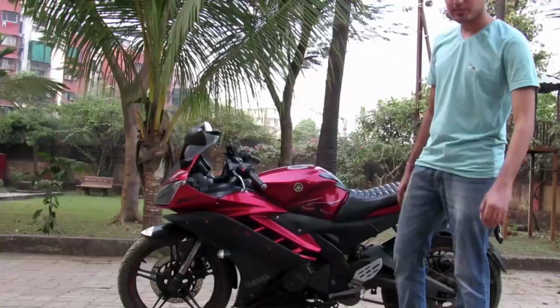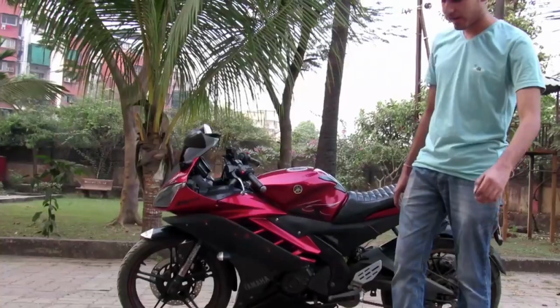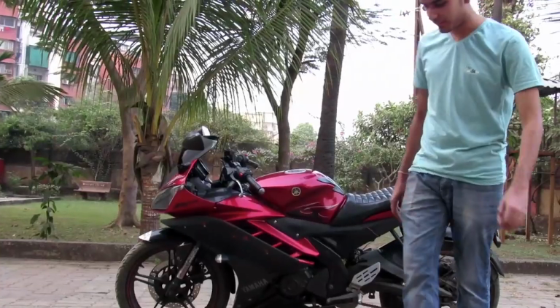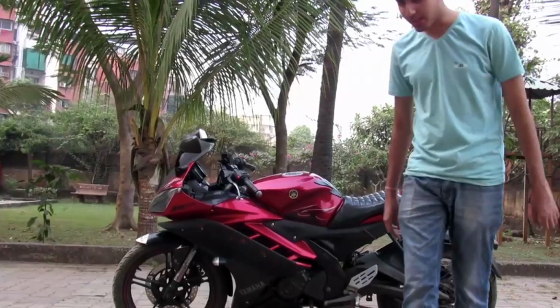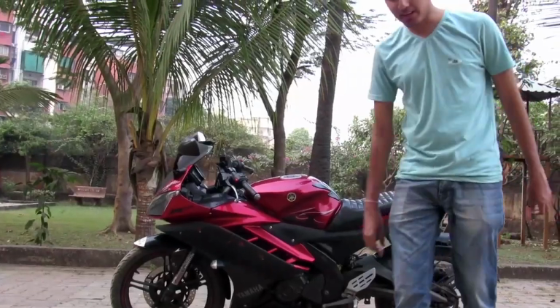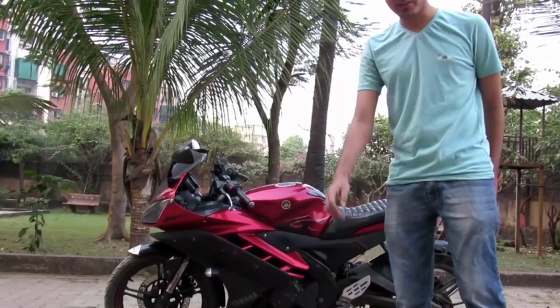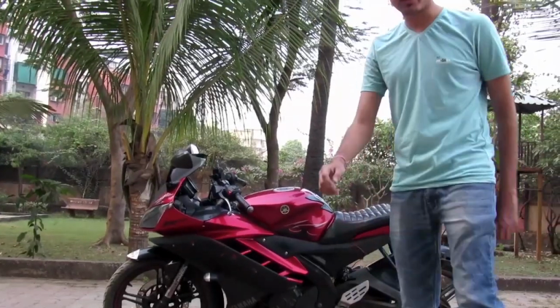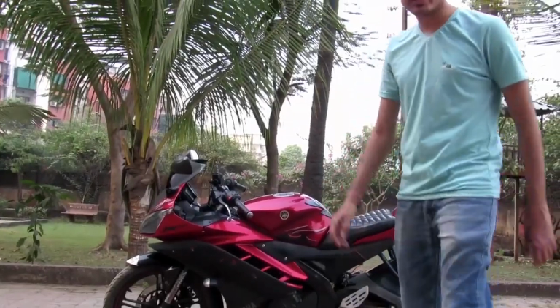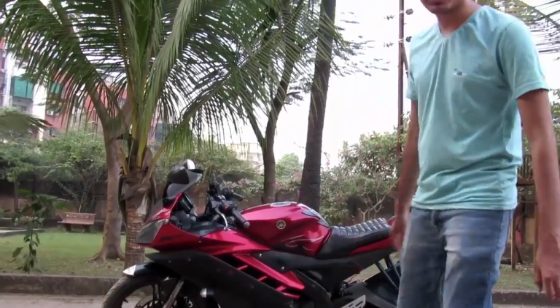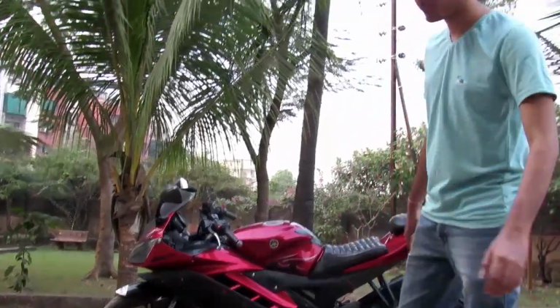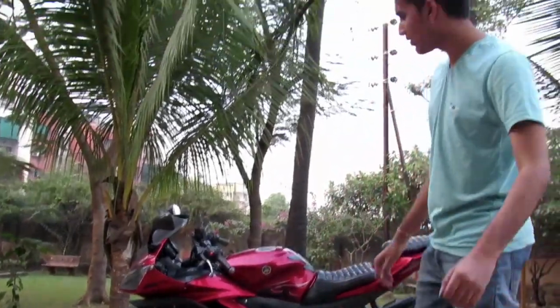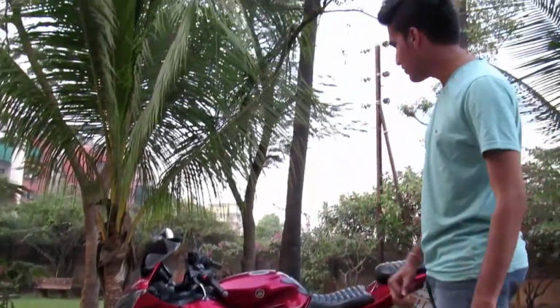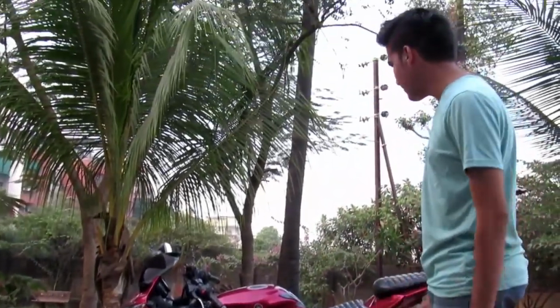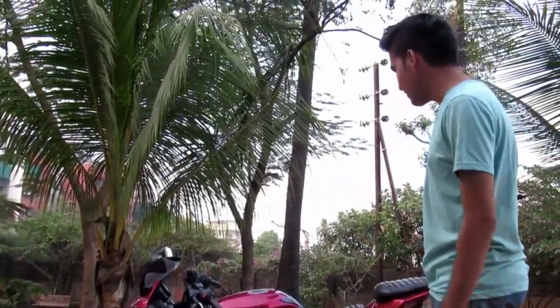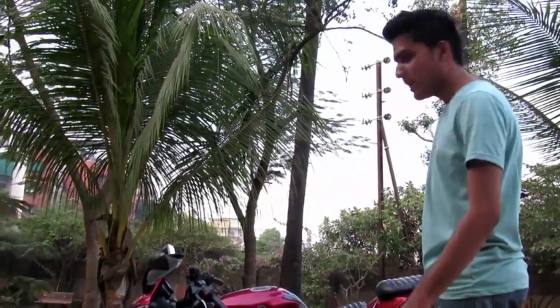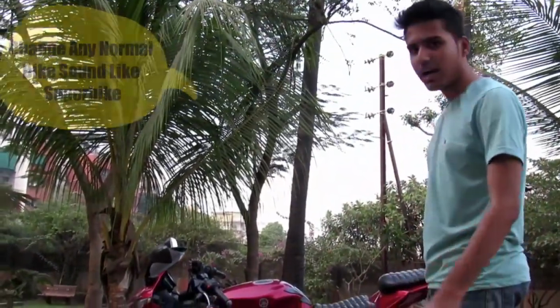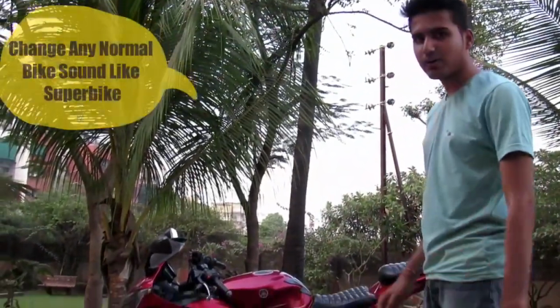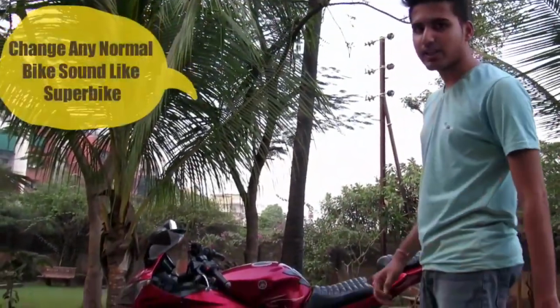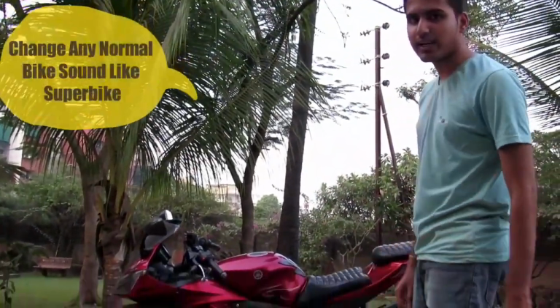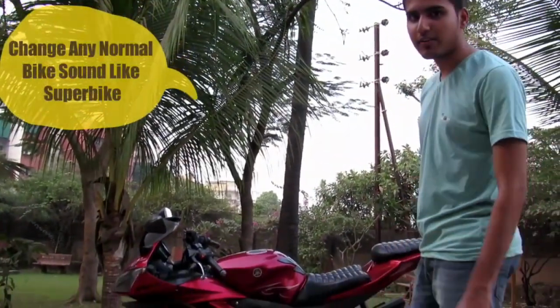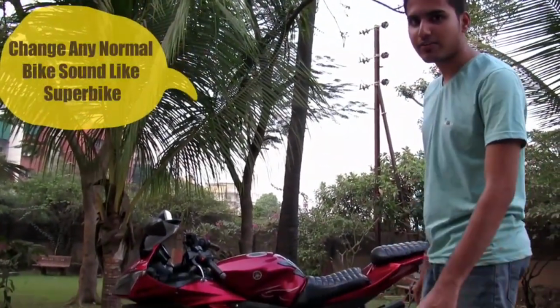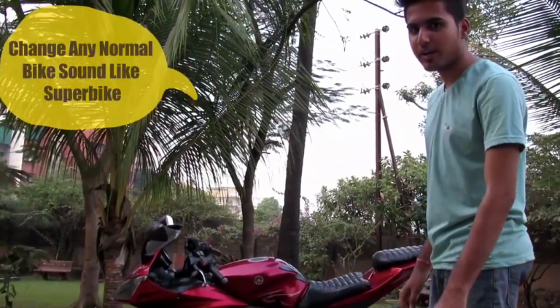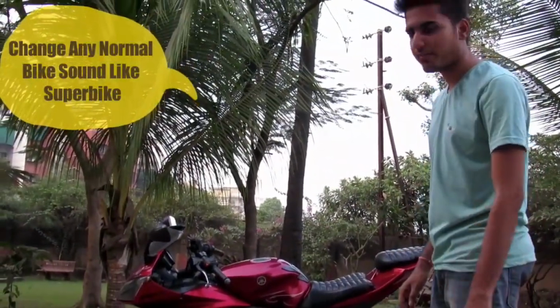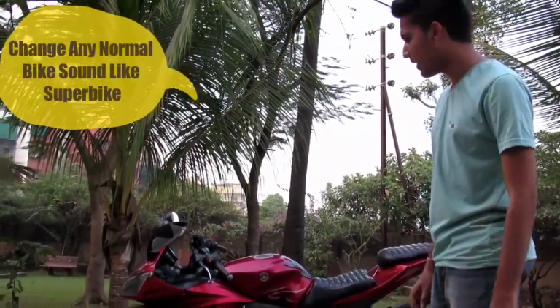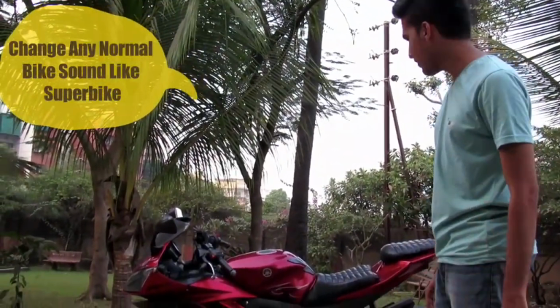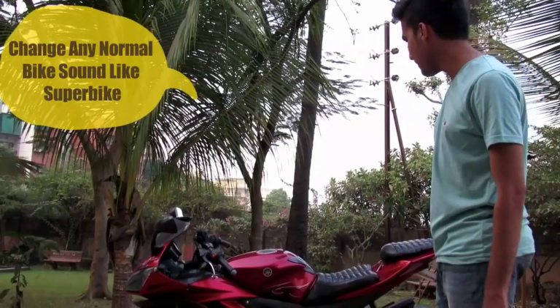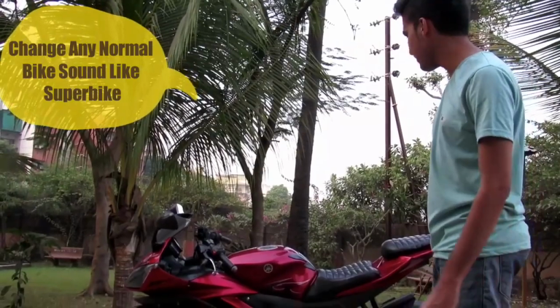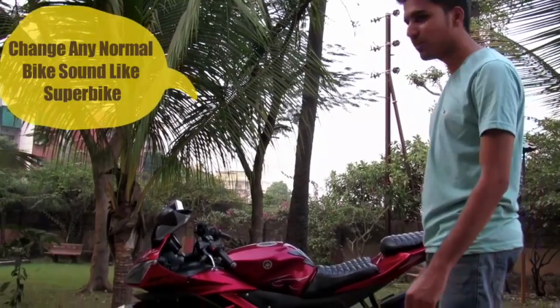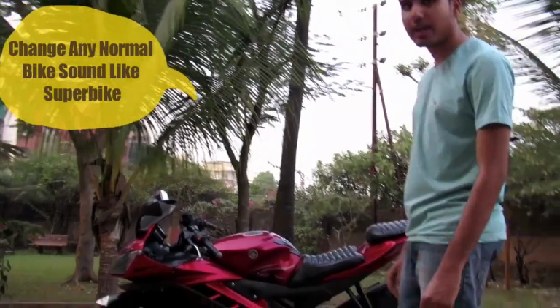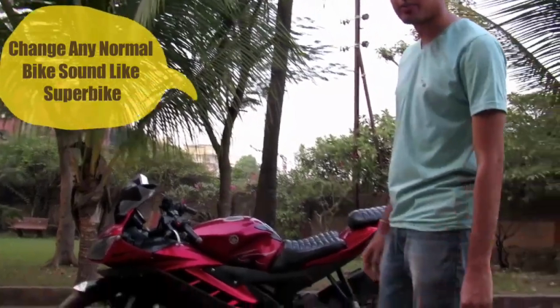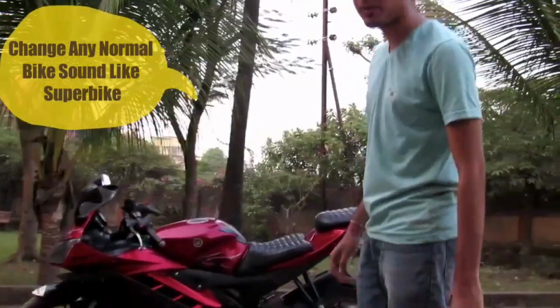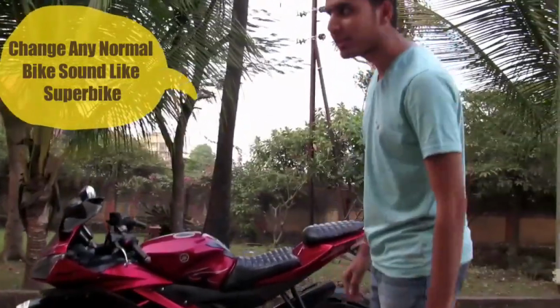Welcome back with another video. Today I am going to show you how to train R15 by Sound Life Superbike.